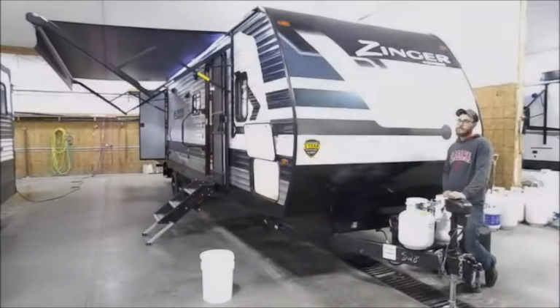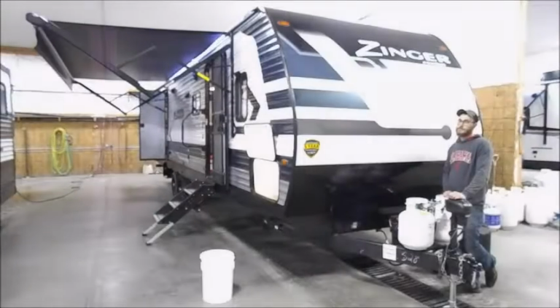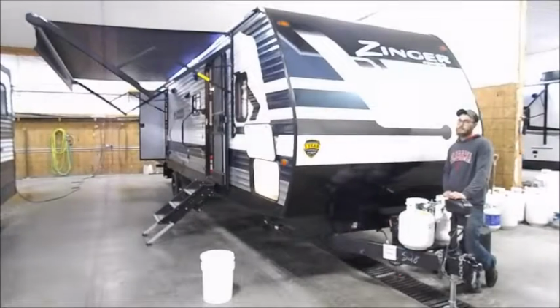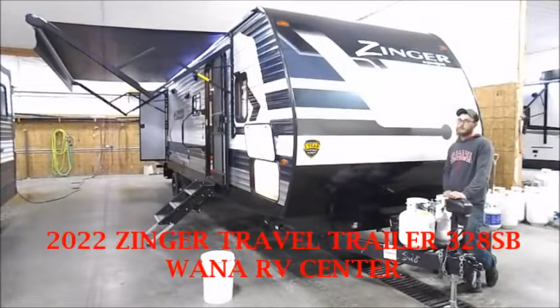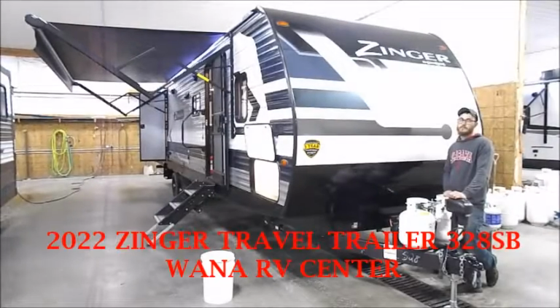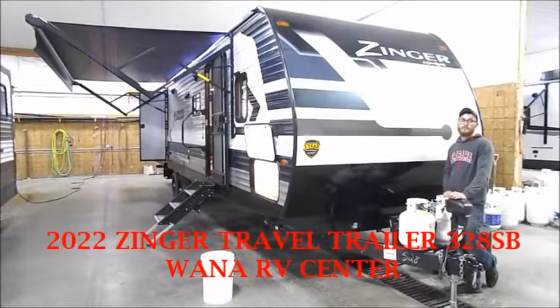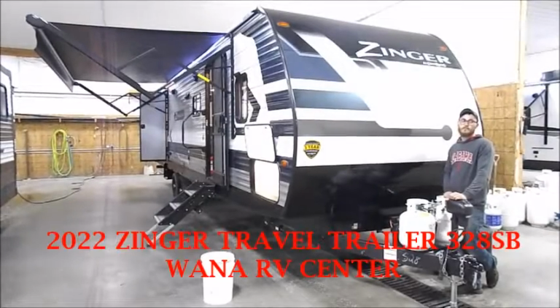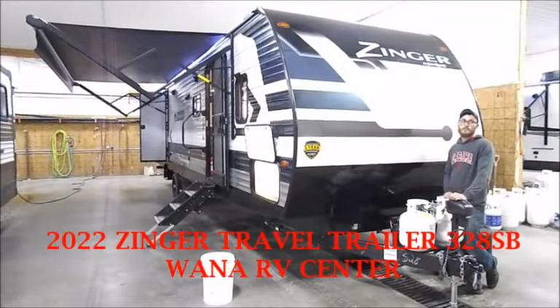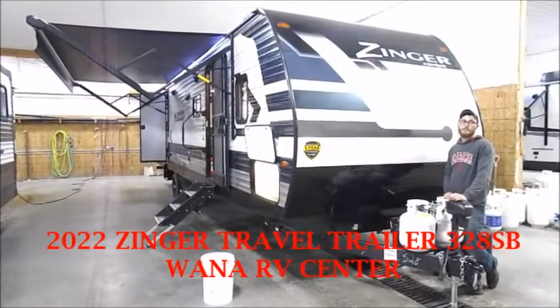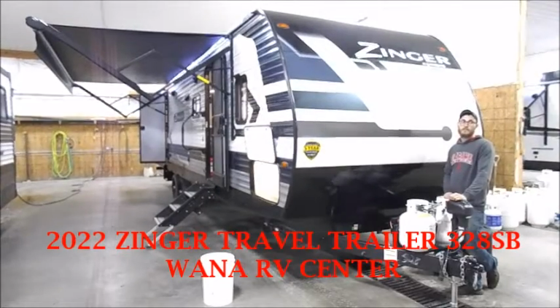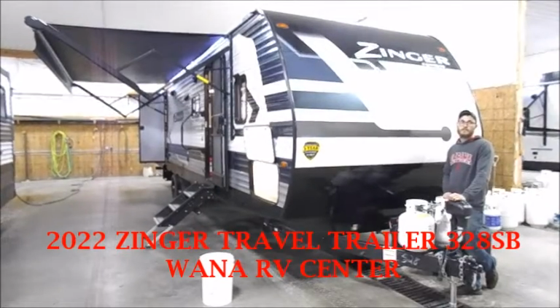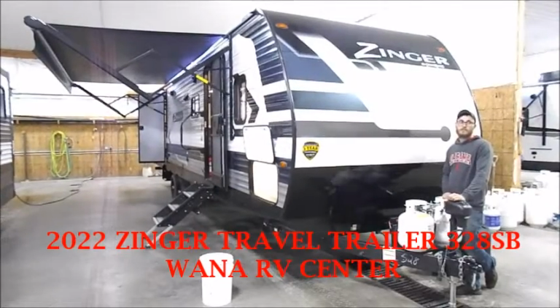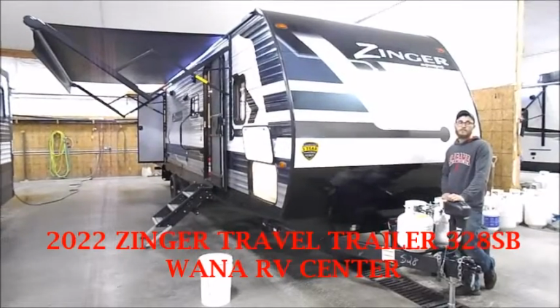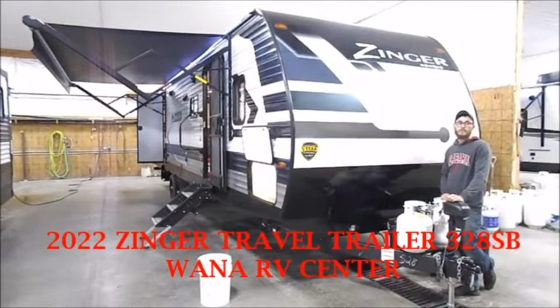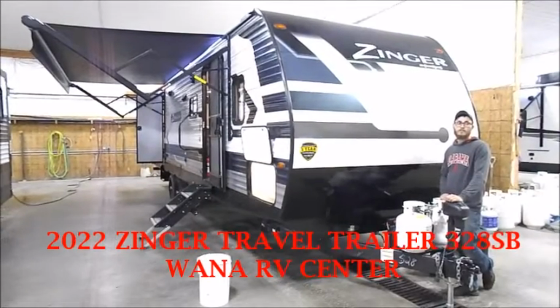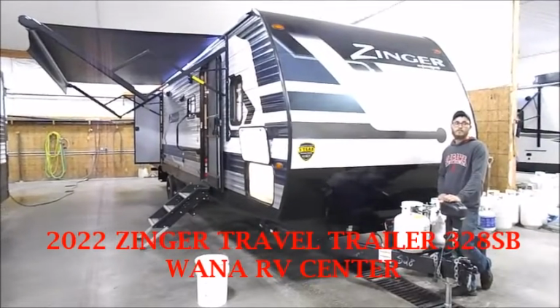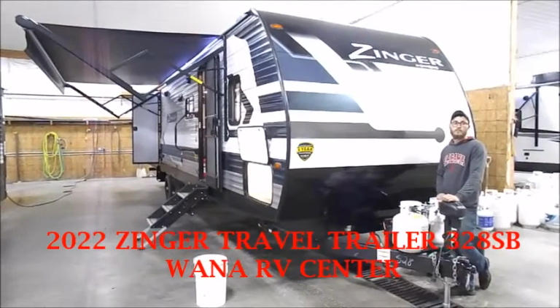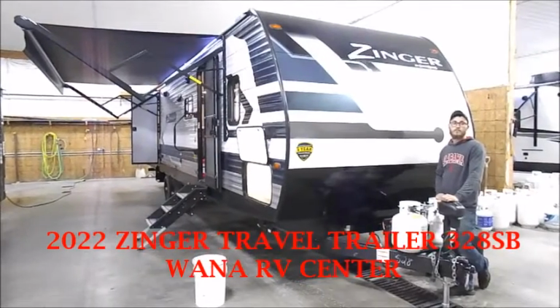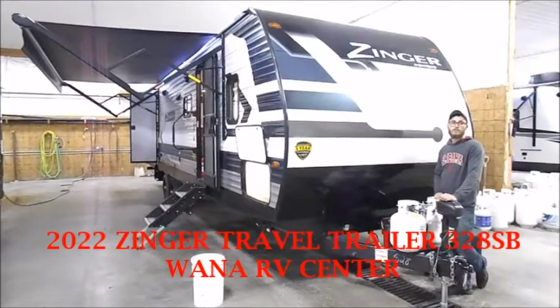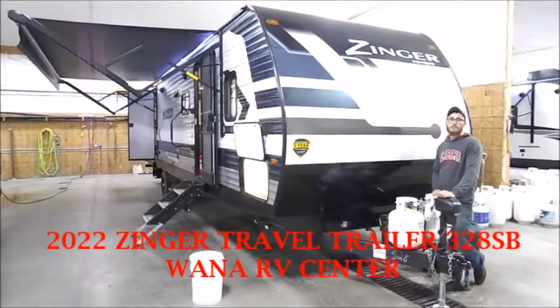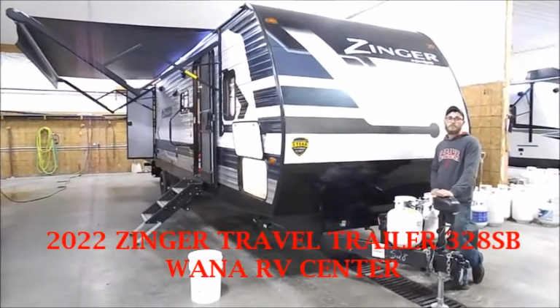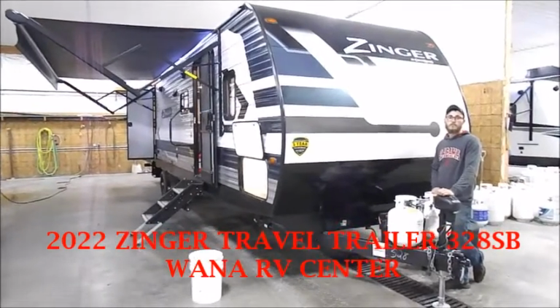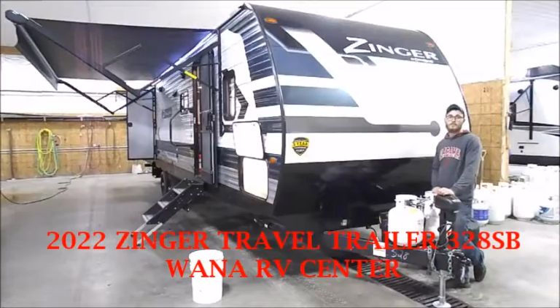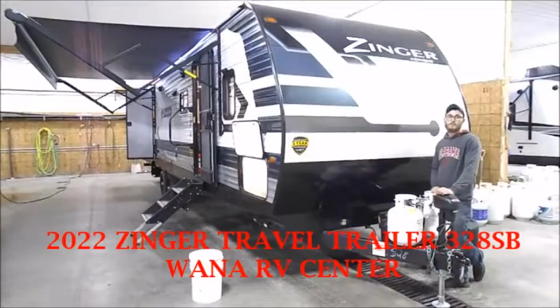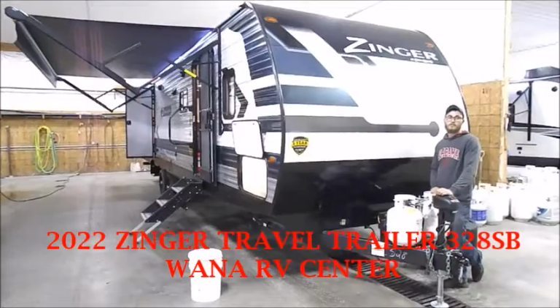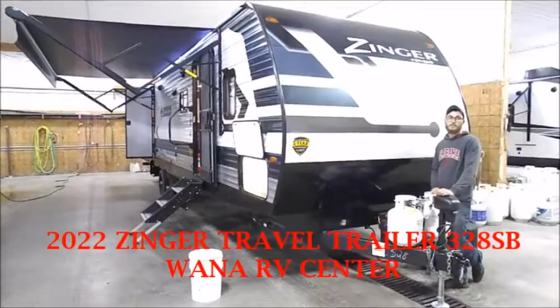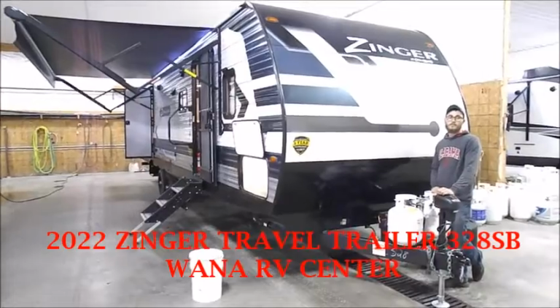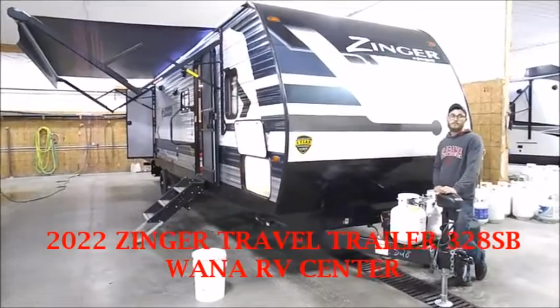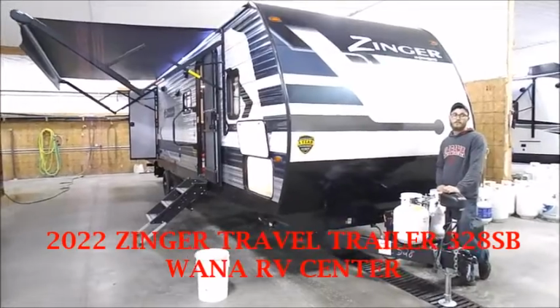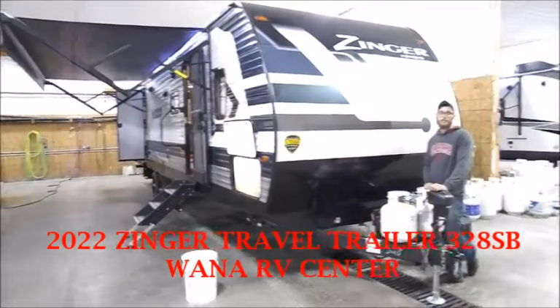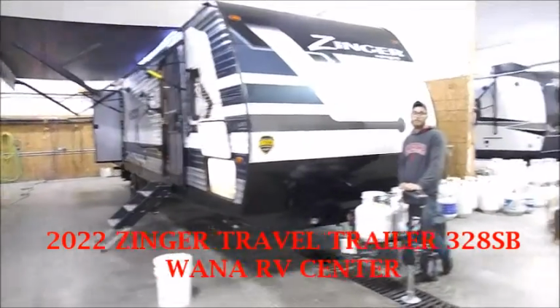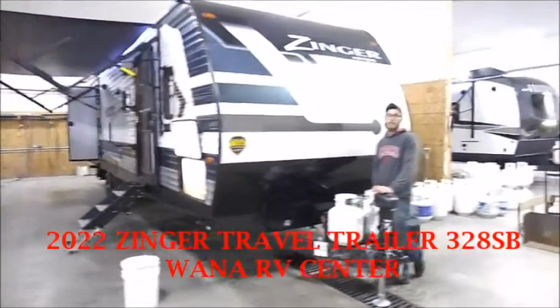You're back with Wana RV here in Shipshawana, Indiana. What we're going to go through today is a Zinger 320ASB.